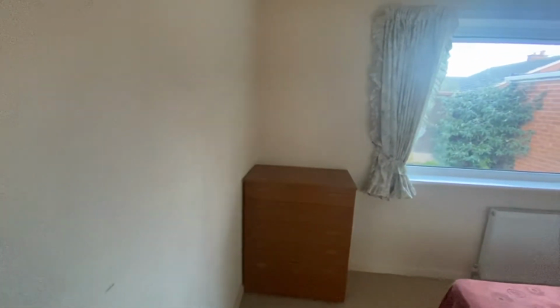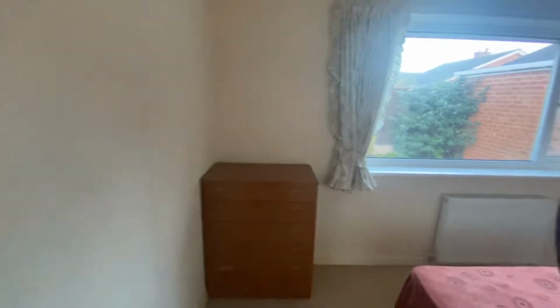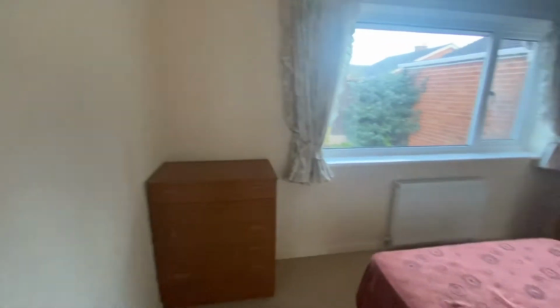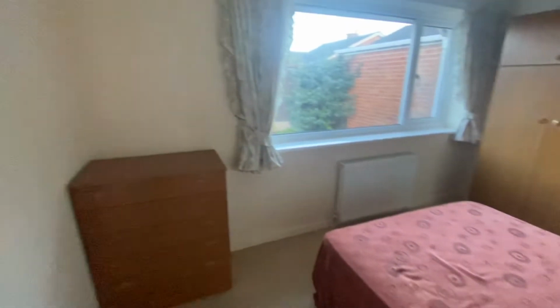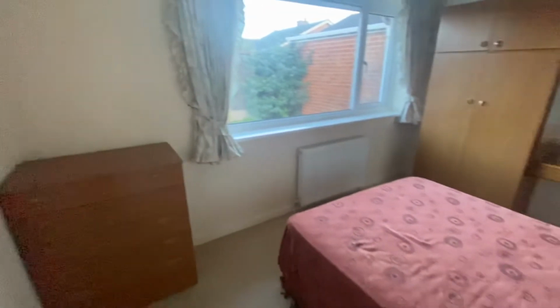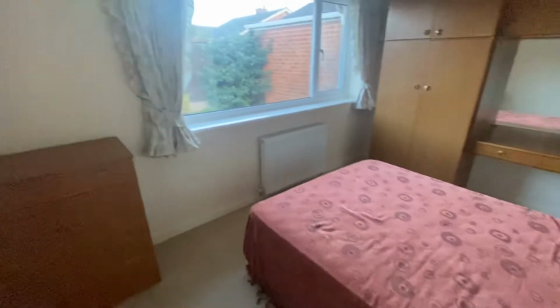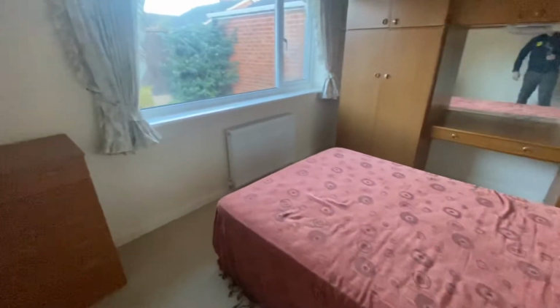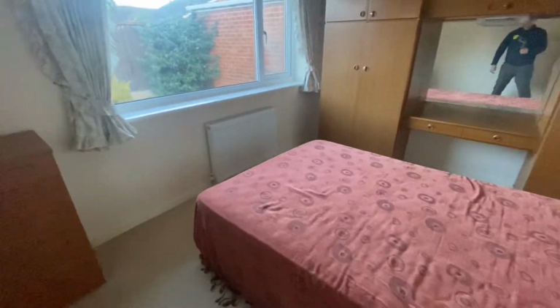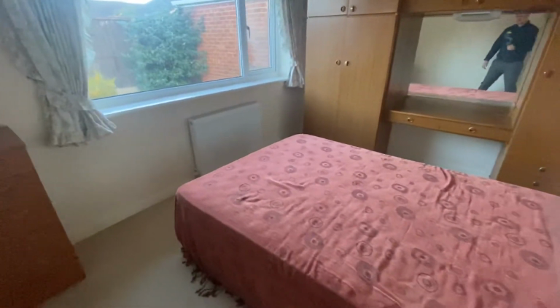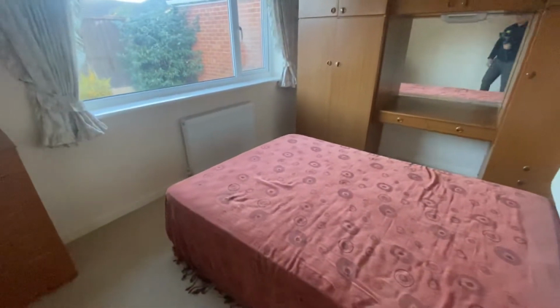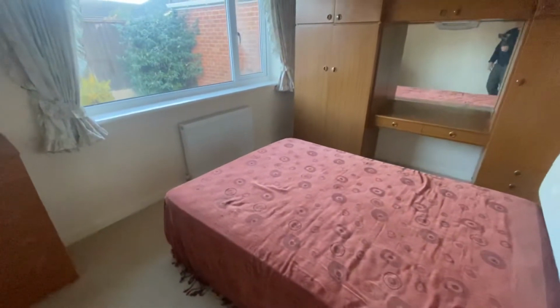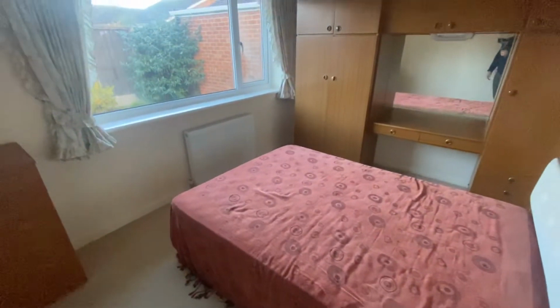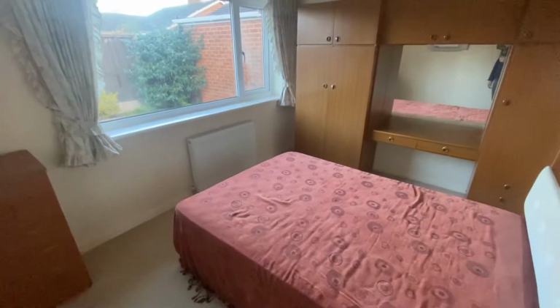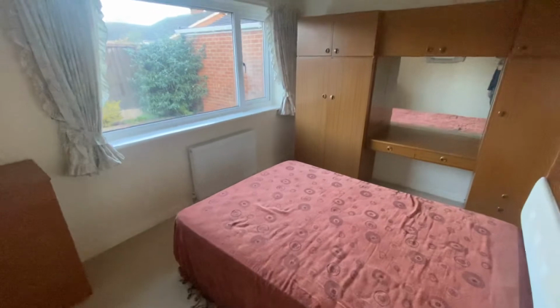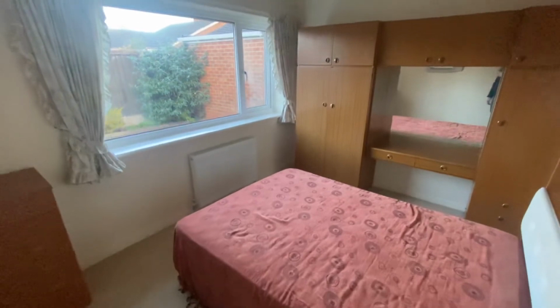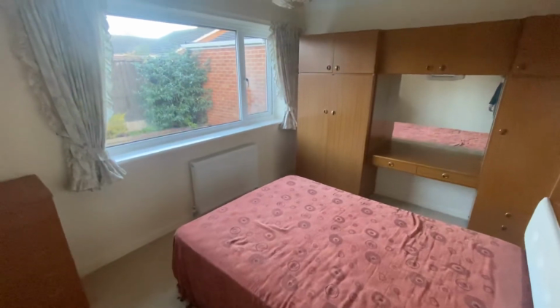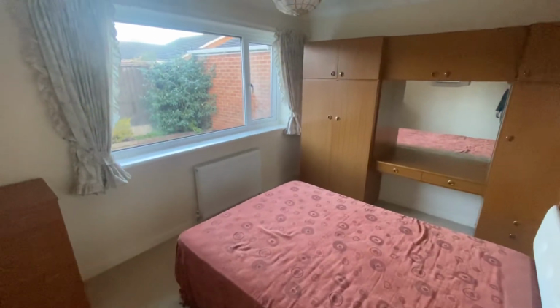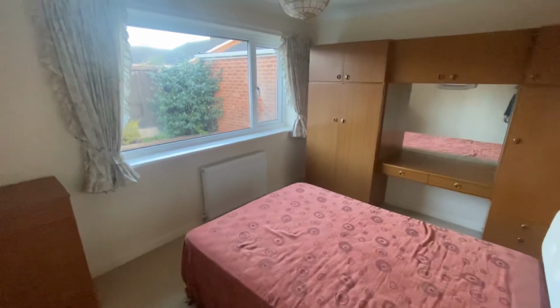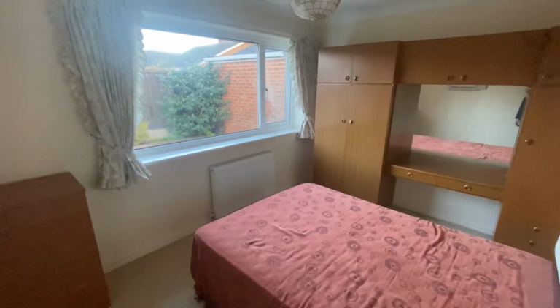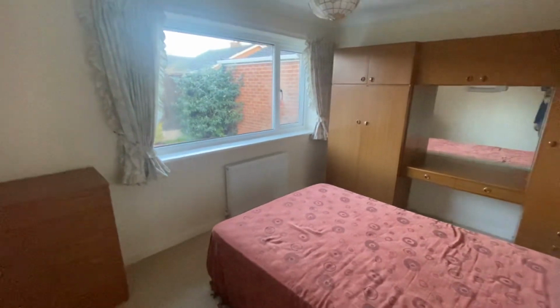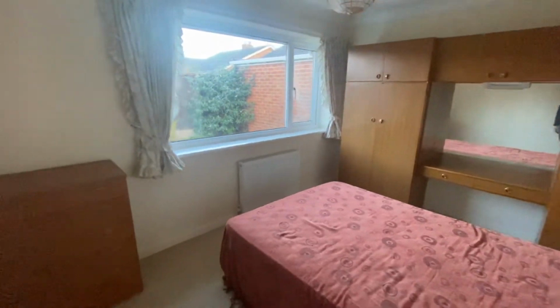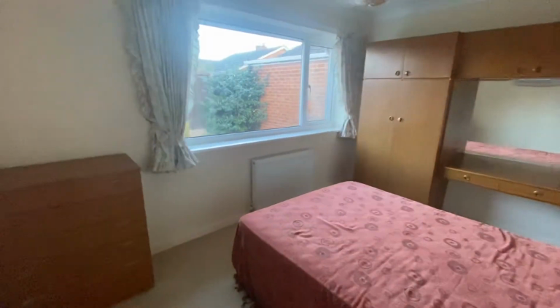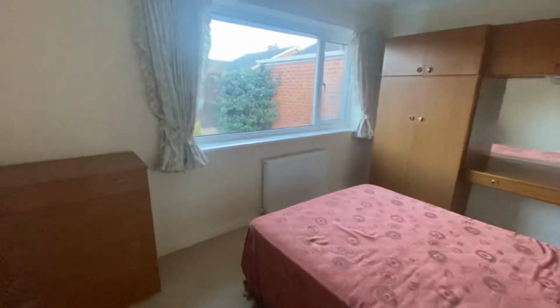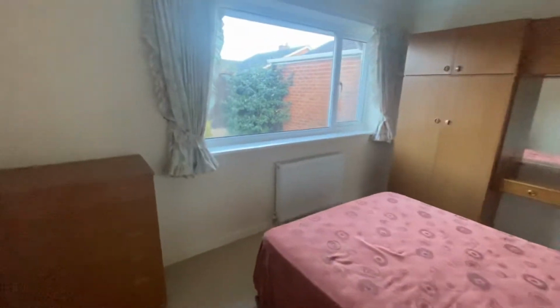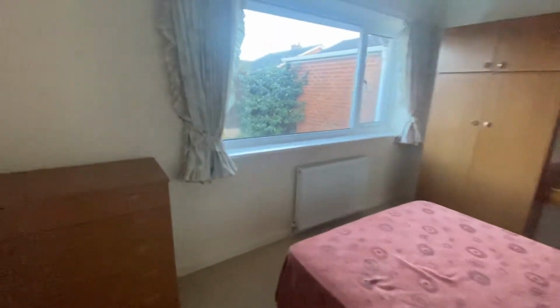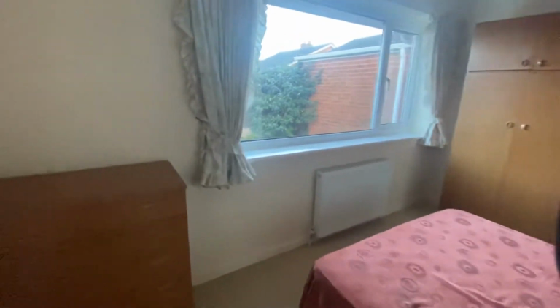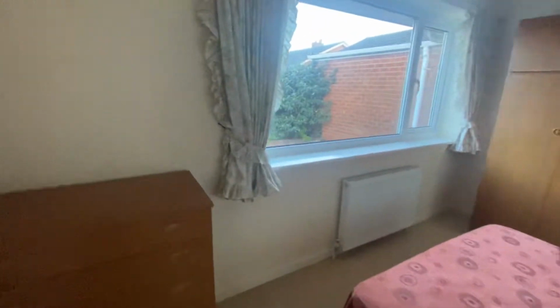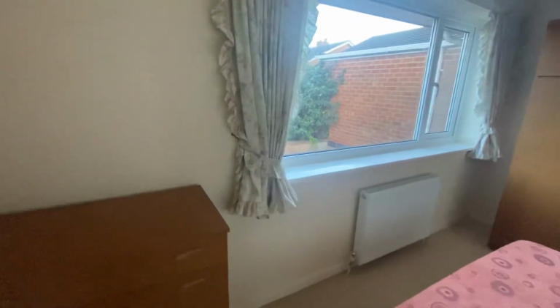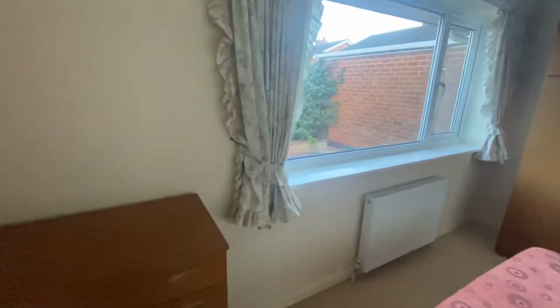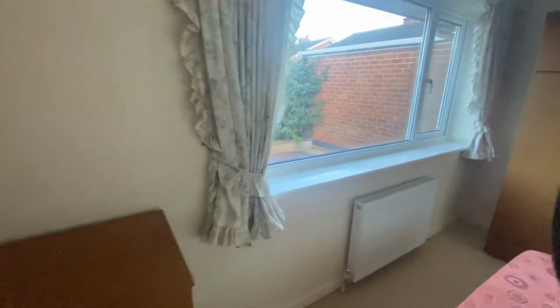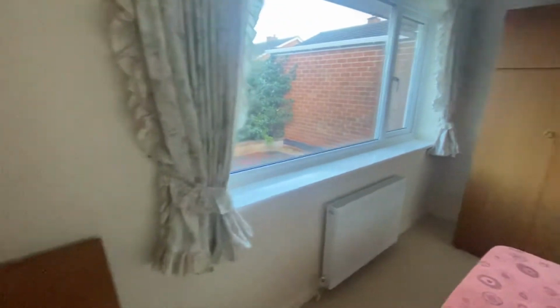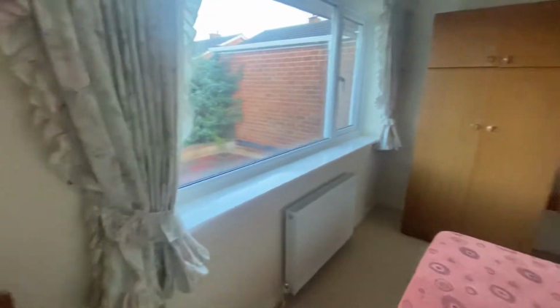This is bedroom number two, similar in size to bedroom number one, just a tad smaller, but still a brilliant sizeable room.